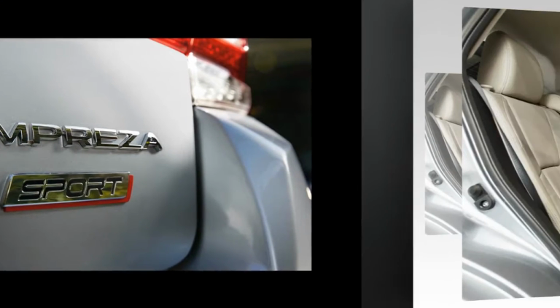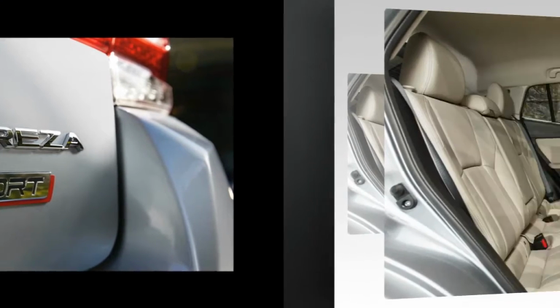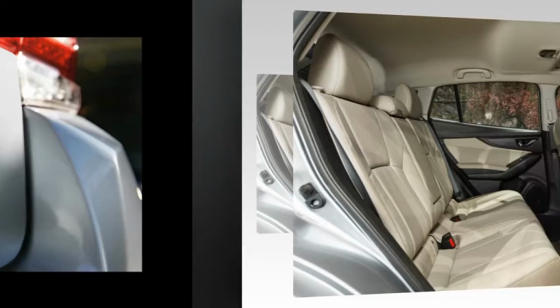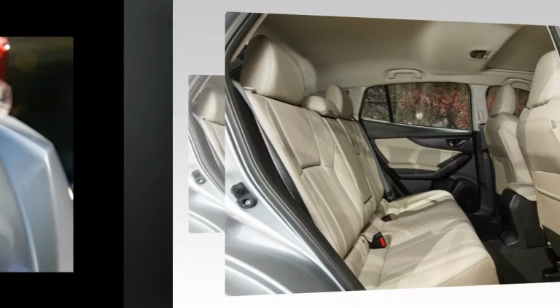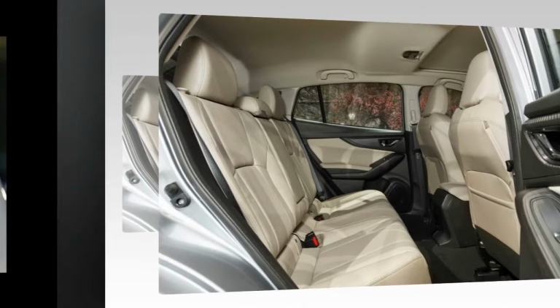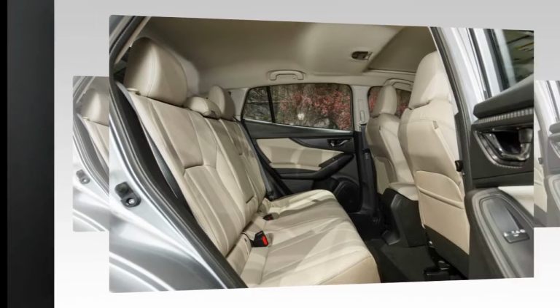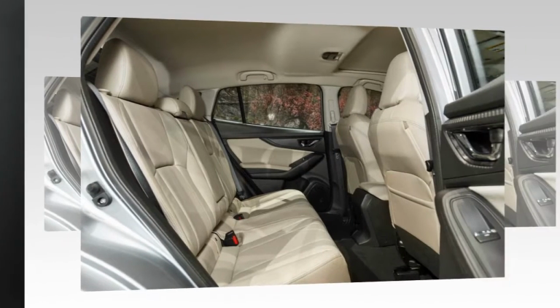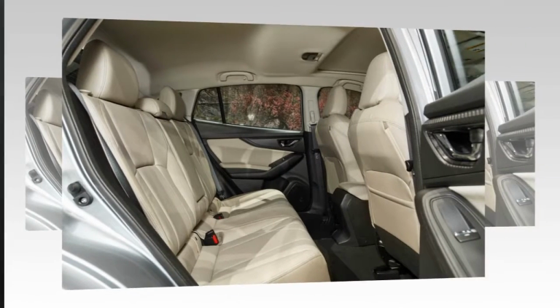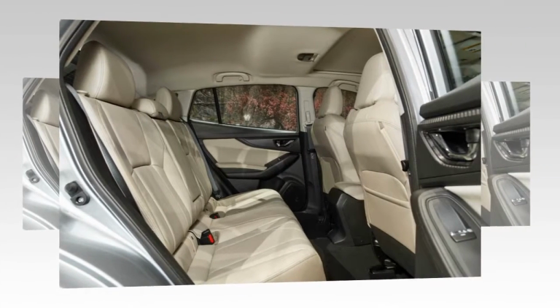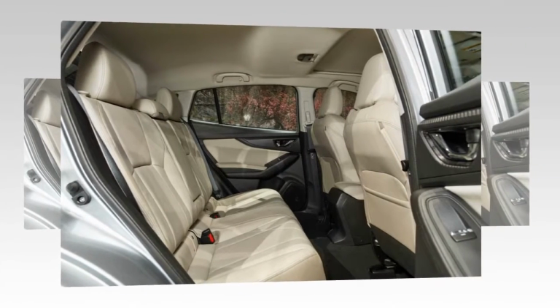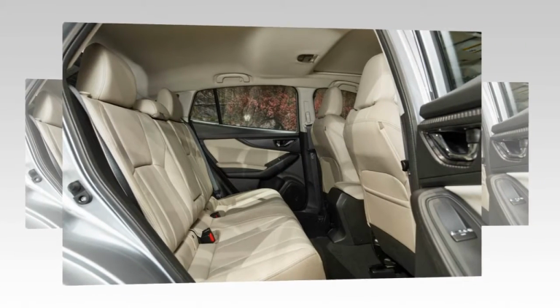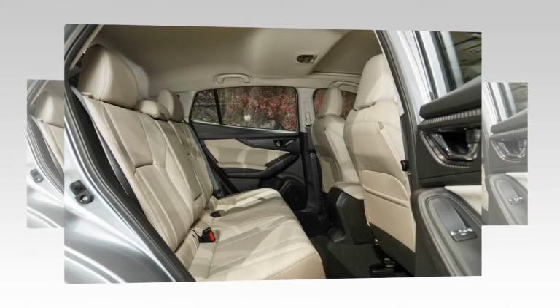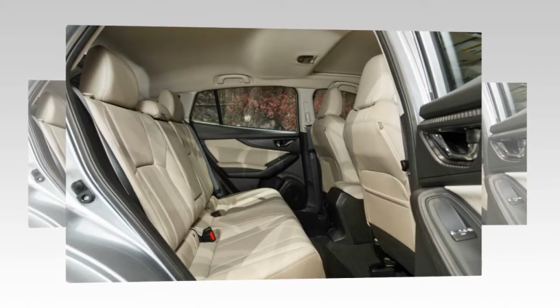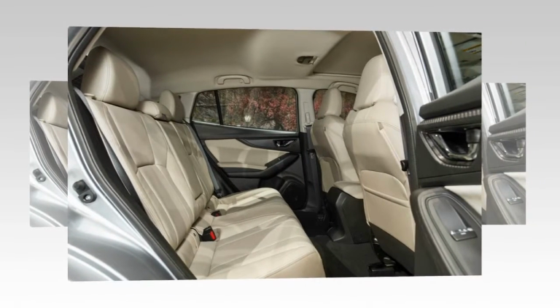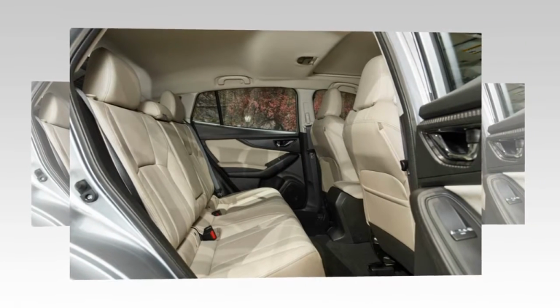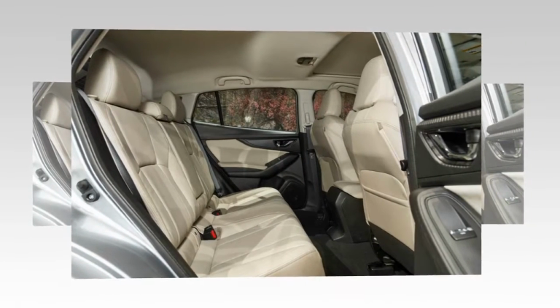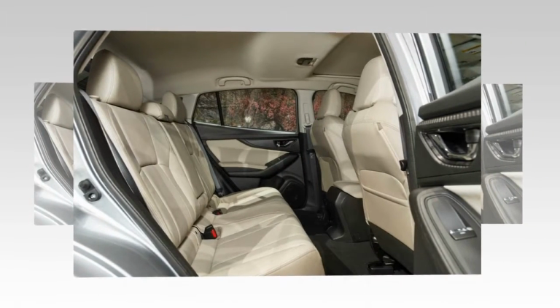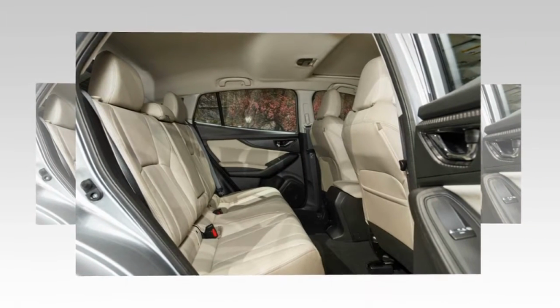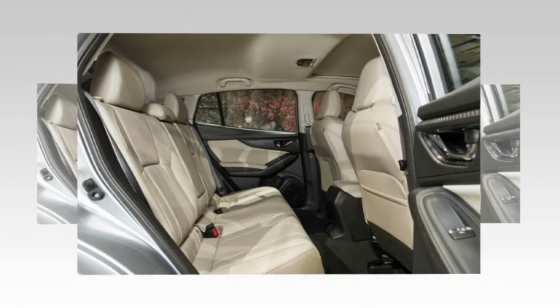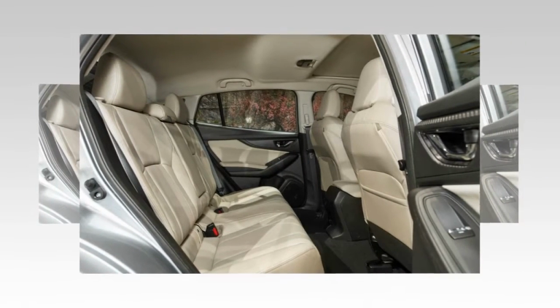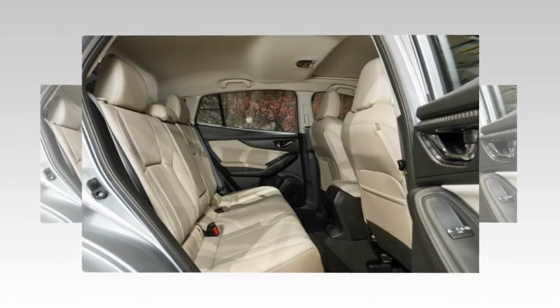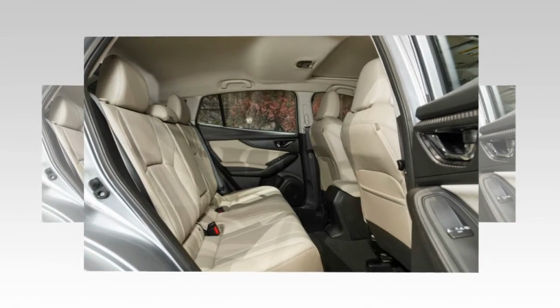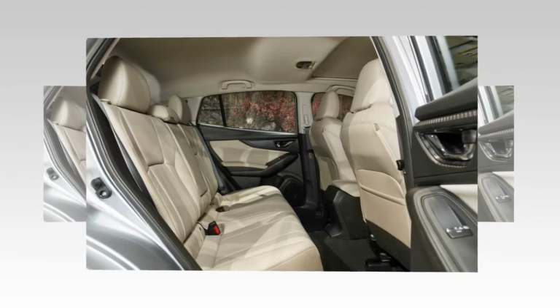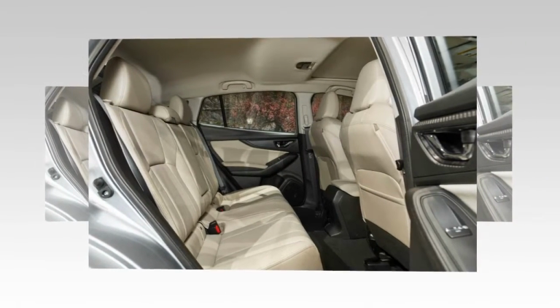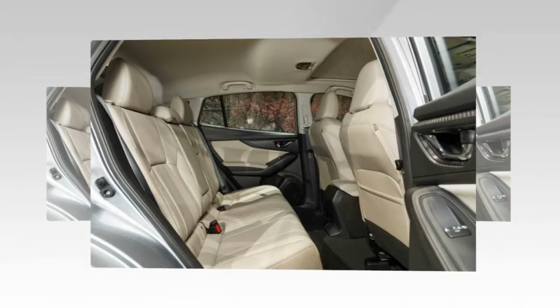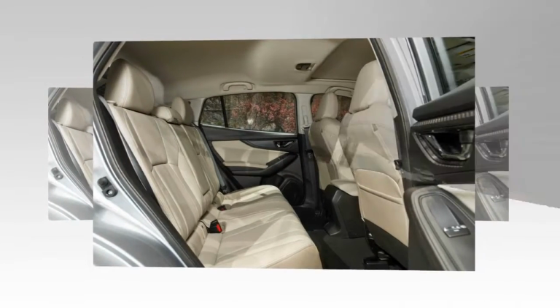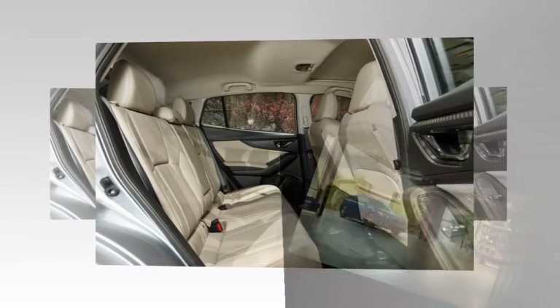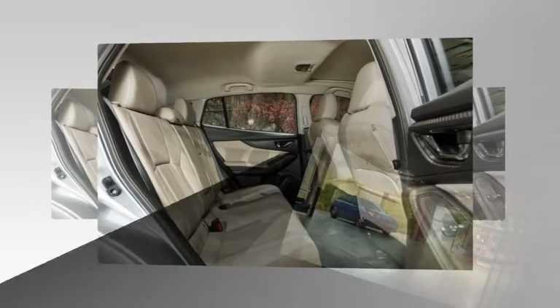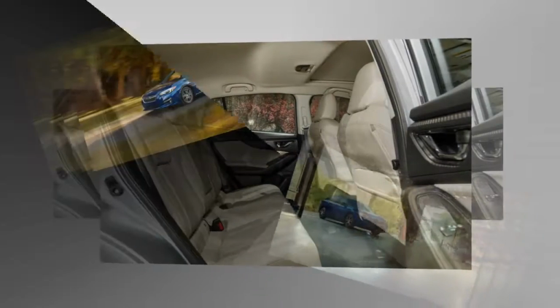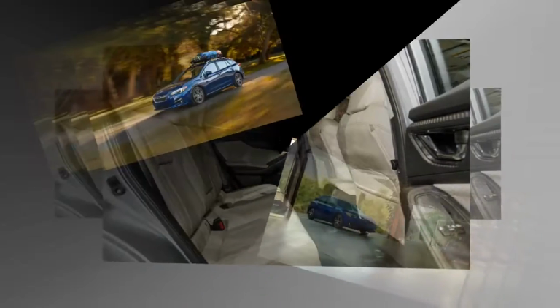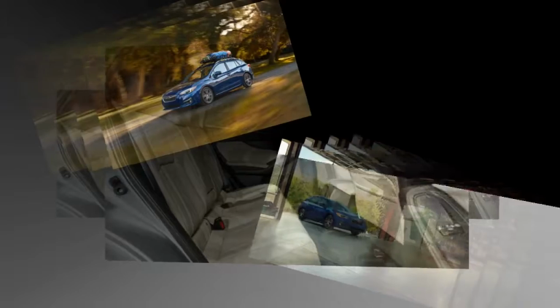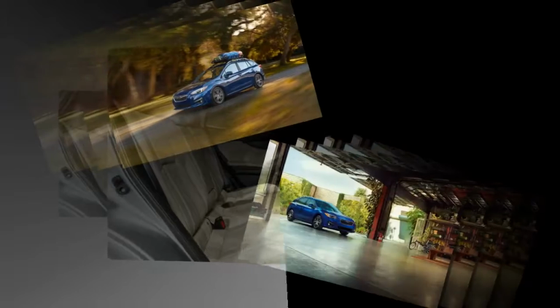The base trim also includes power windows, mirrors, and locks, and a security system with an engine immobilizer.